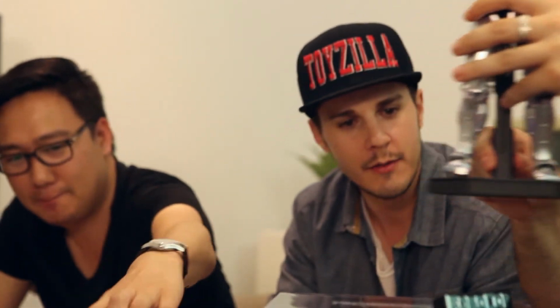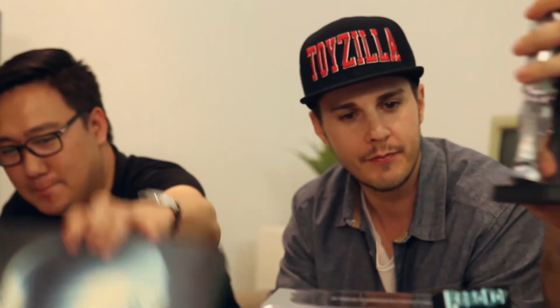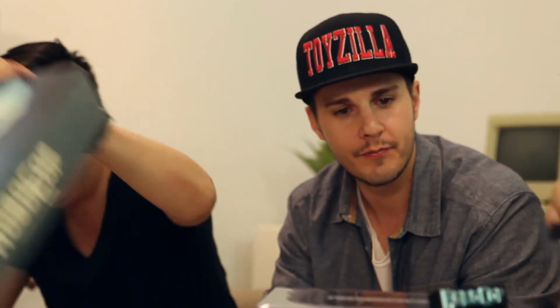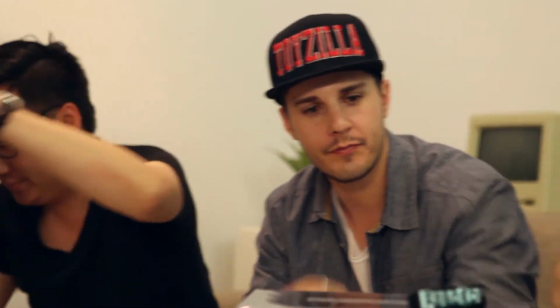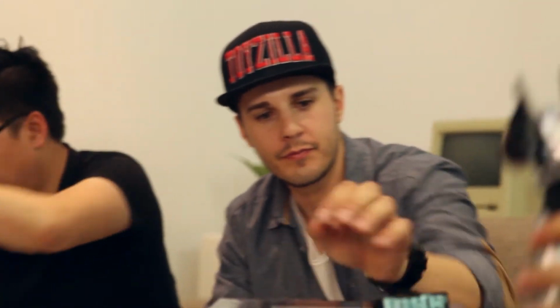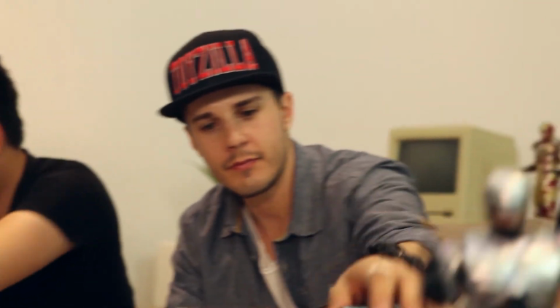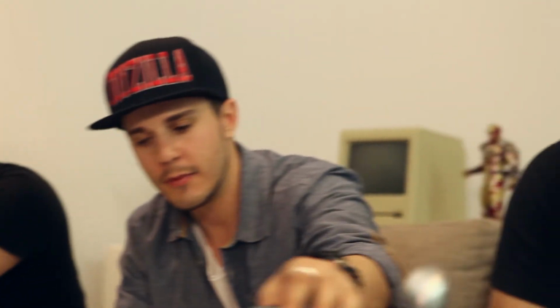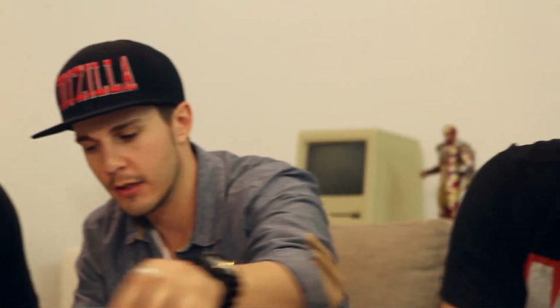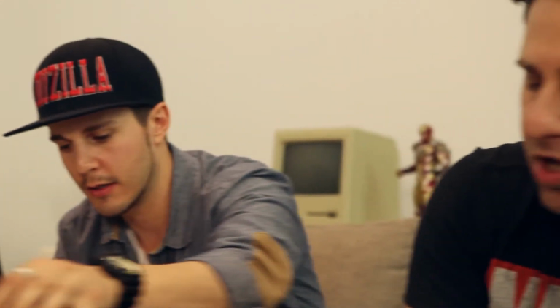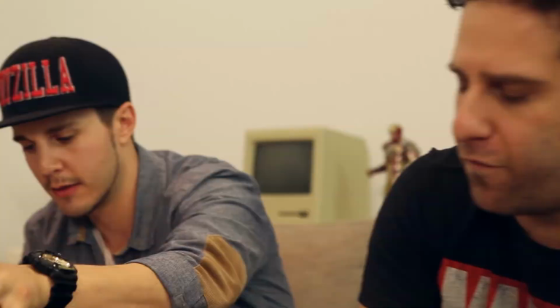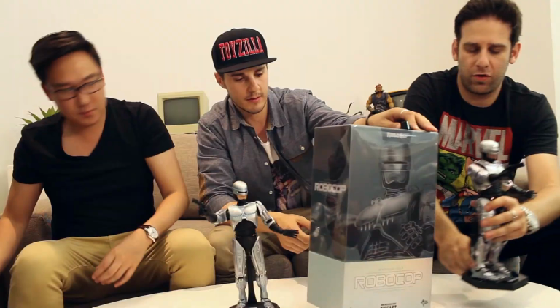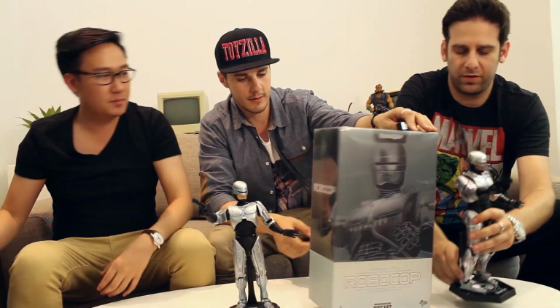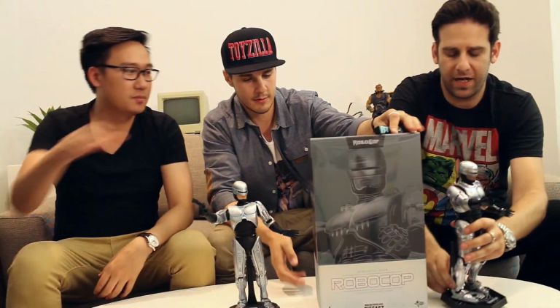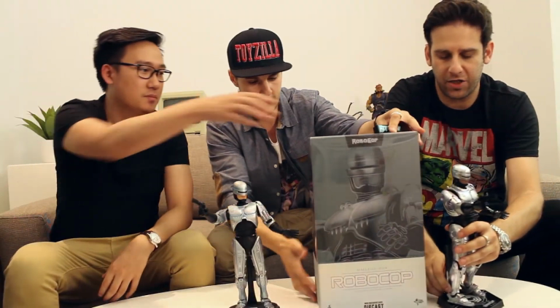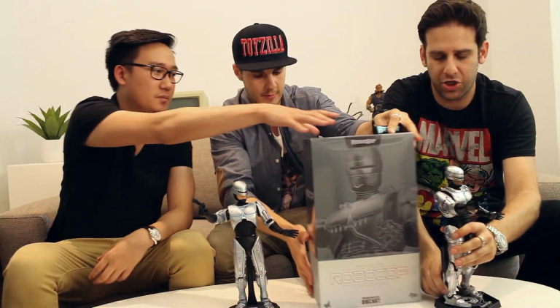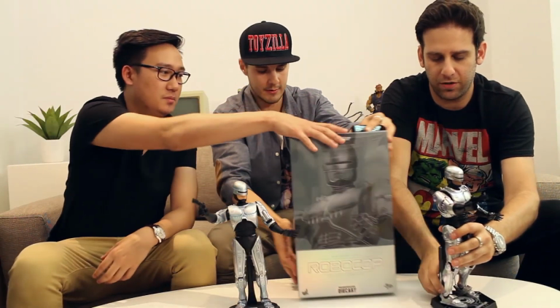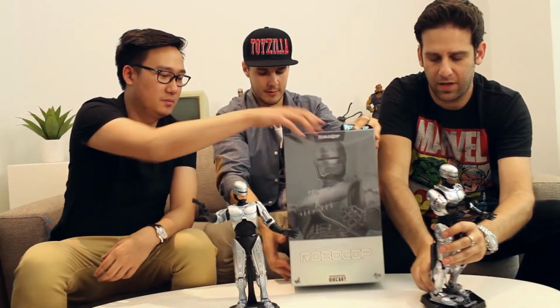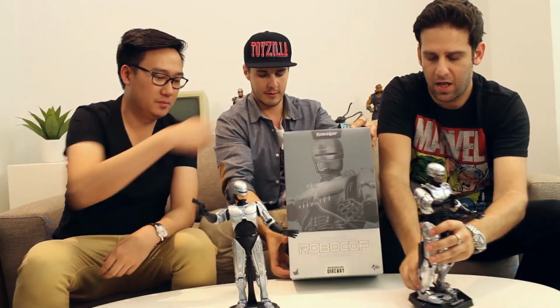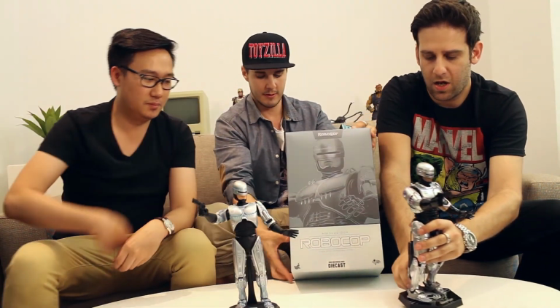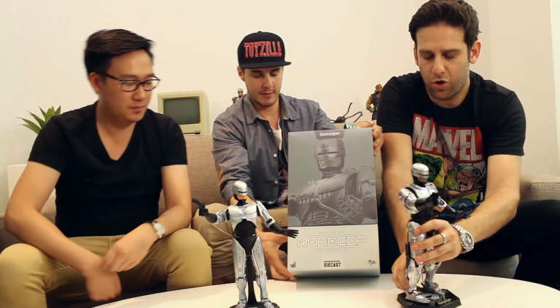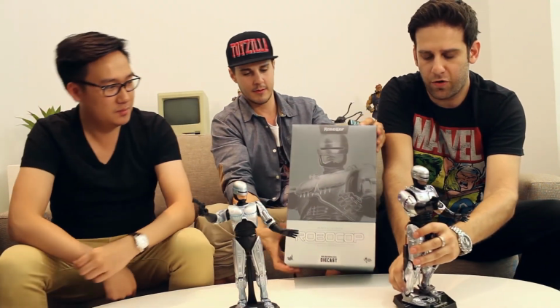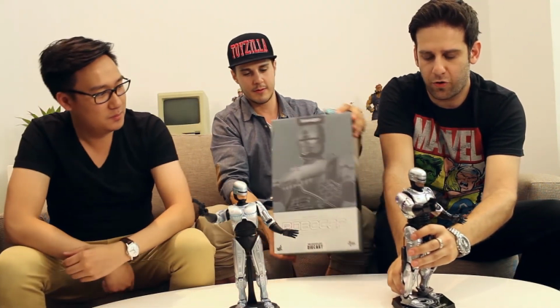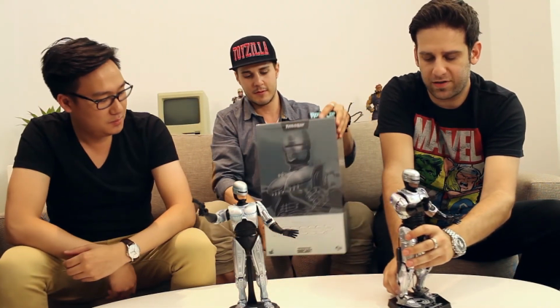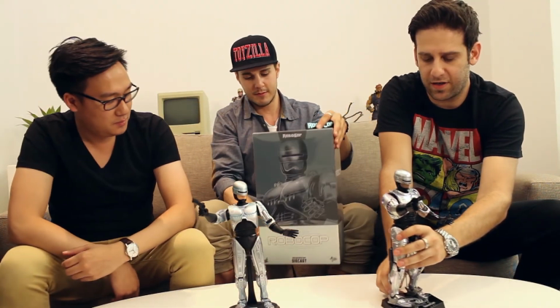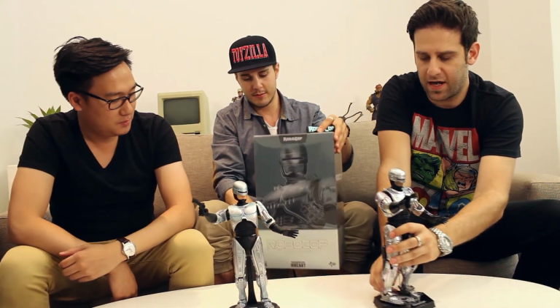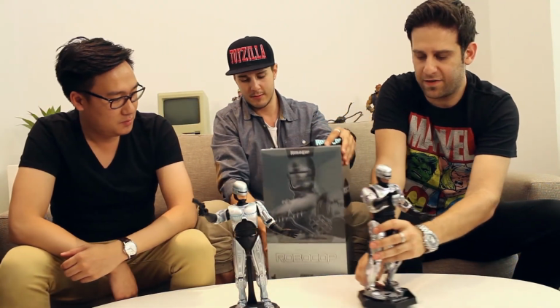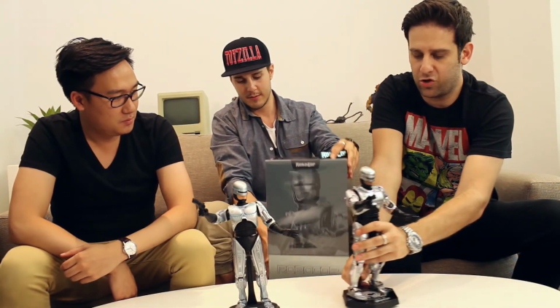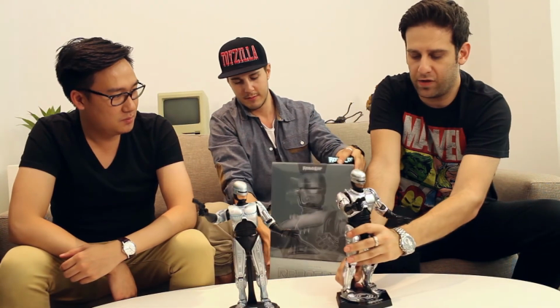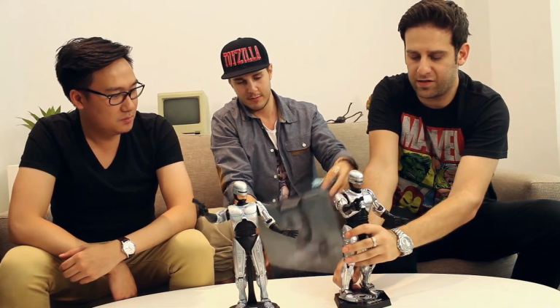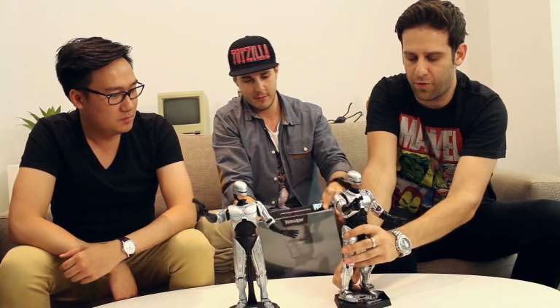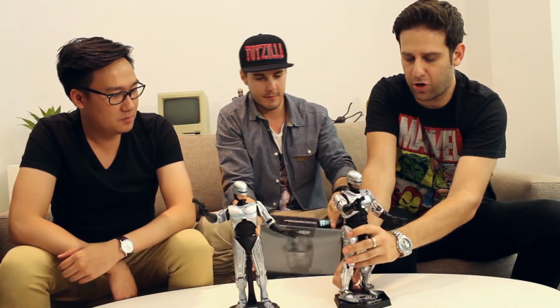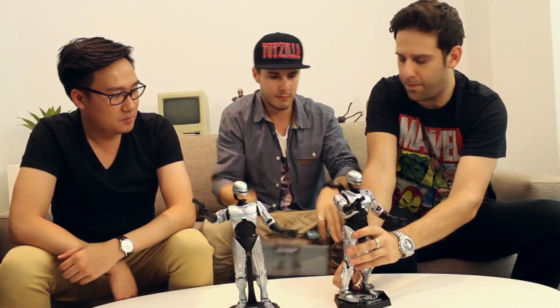Overall, what do you guys think? In a nutshell, what are your thoughts on this new release, Robocop?